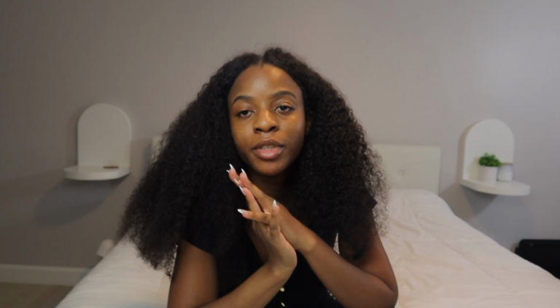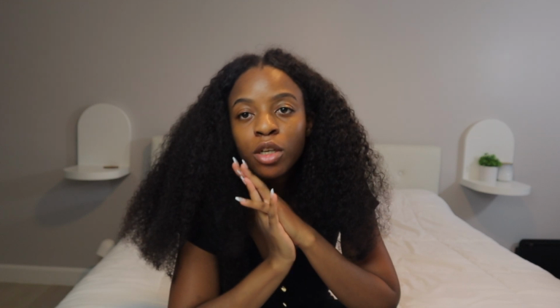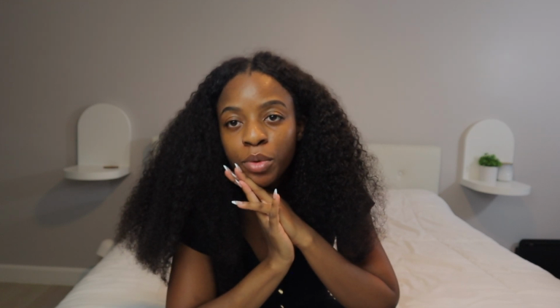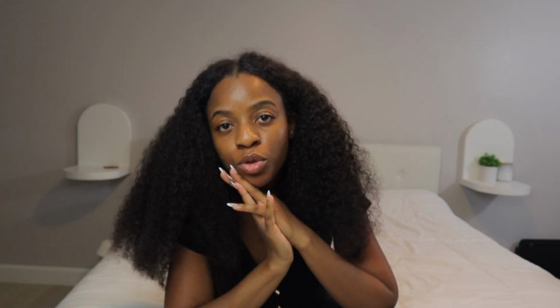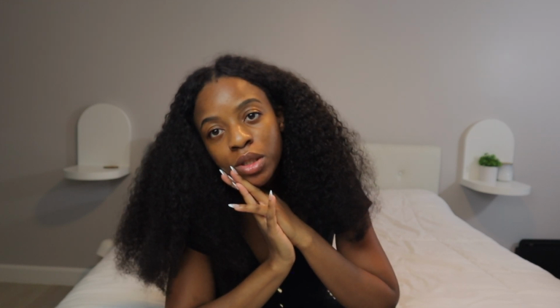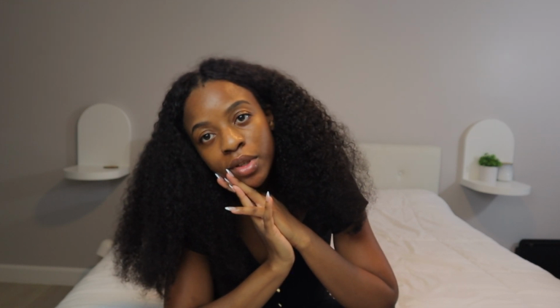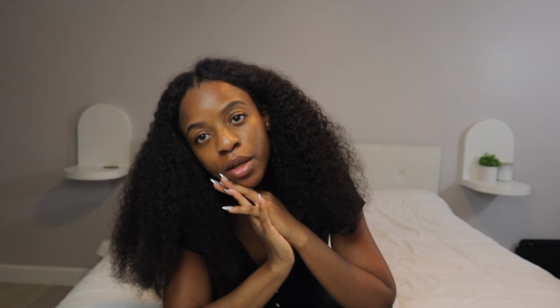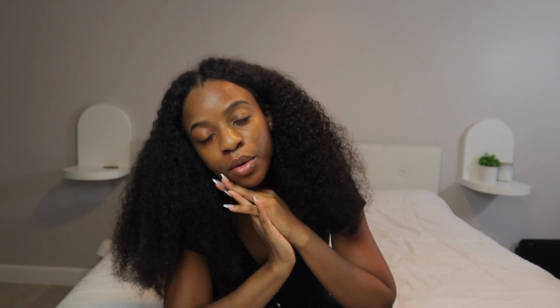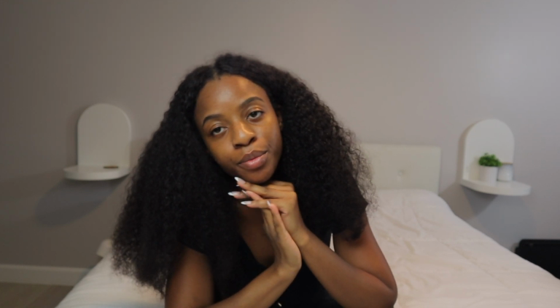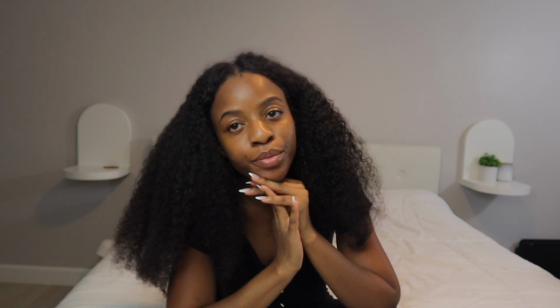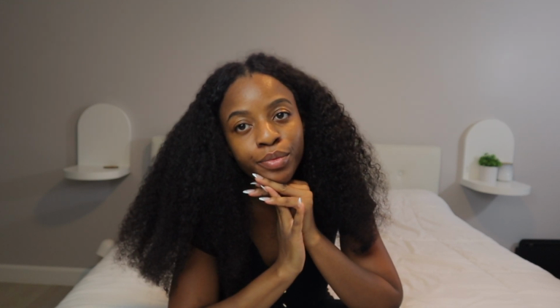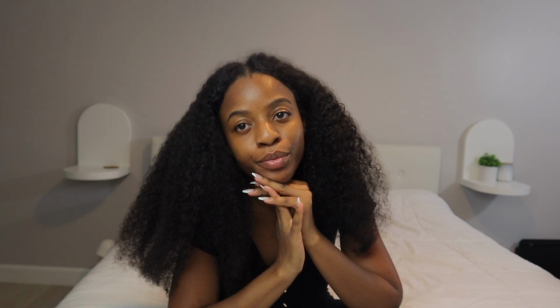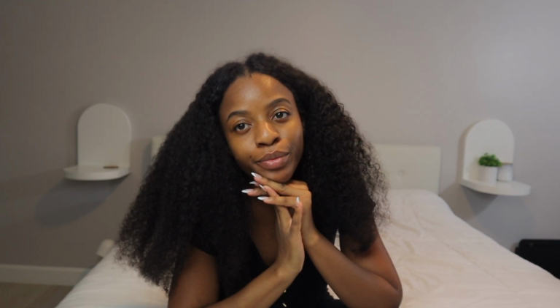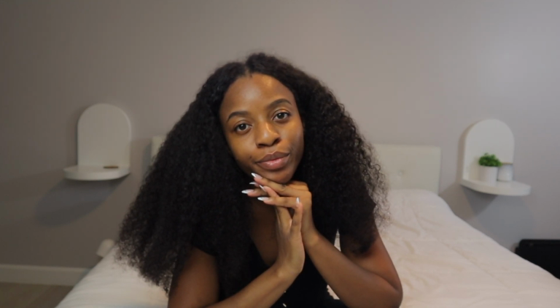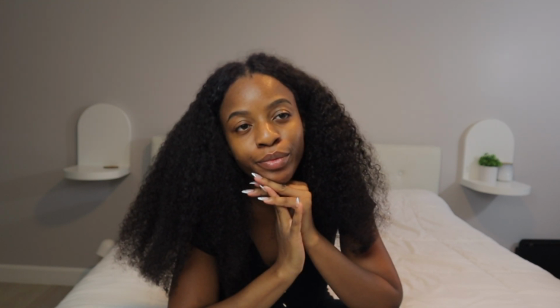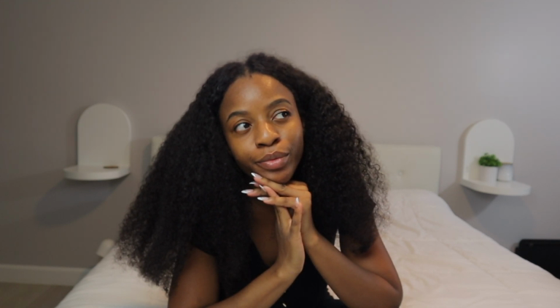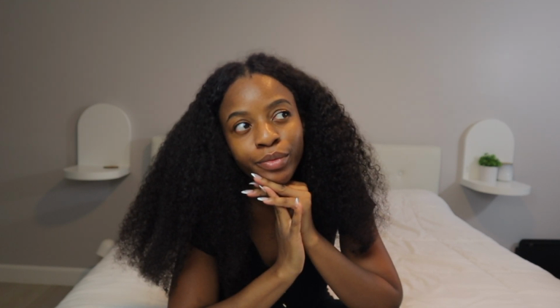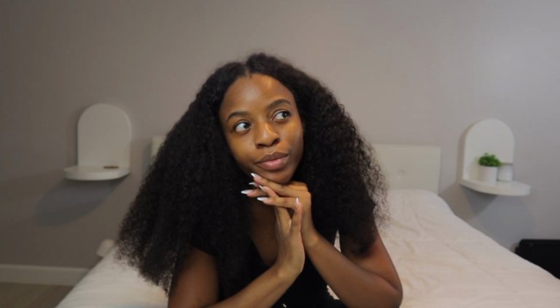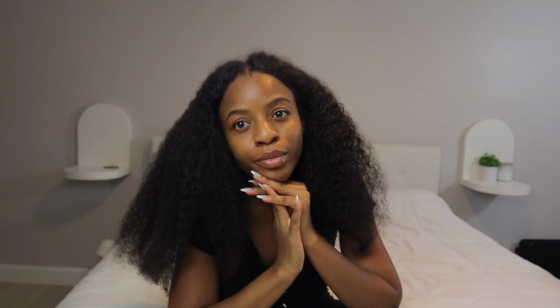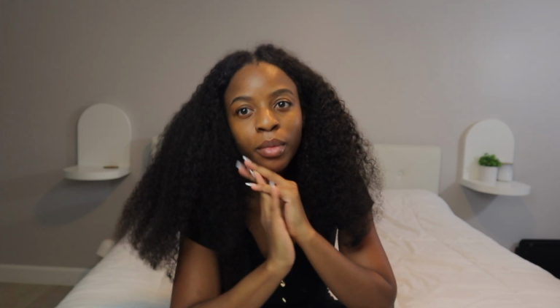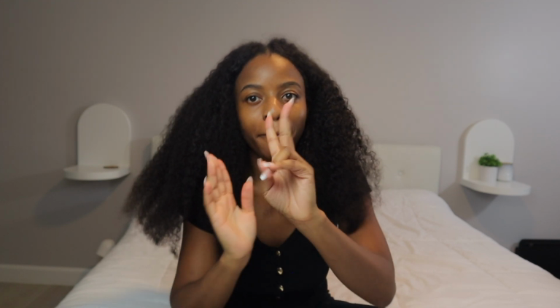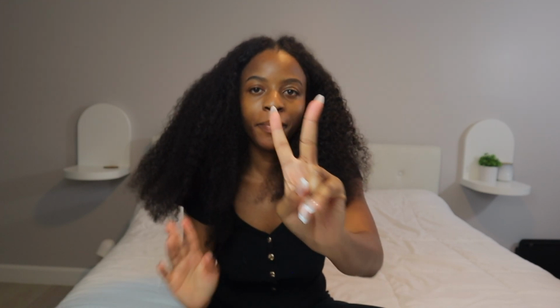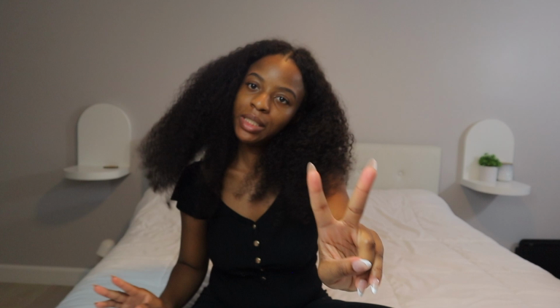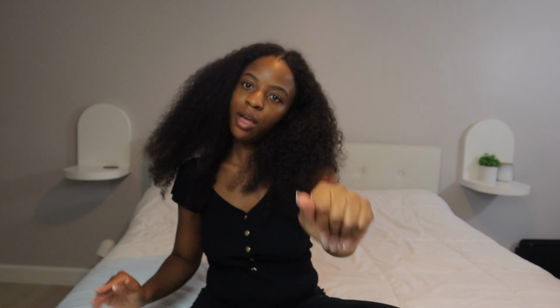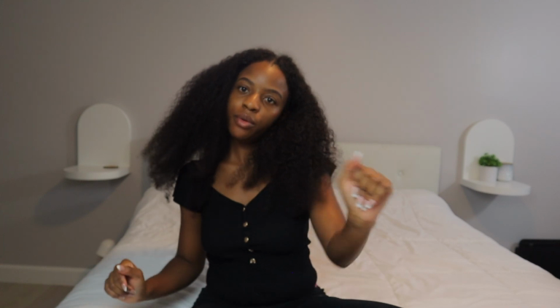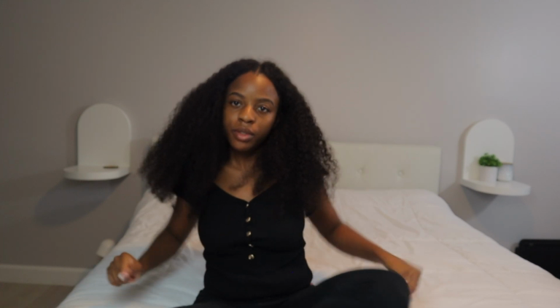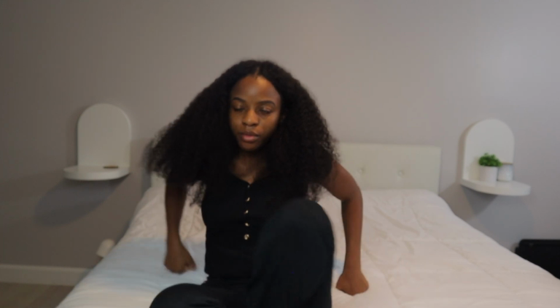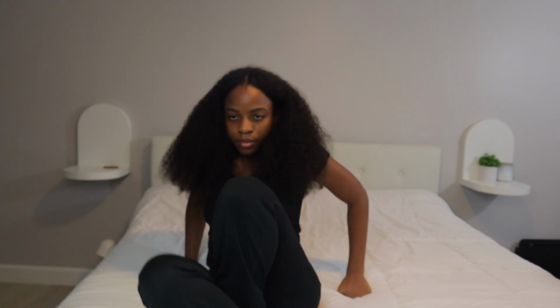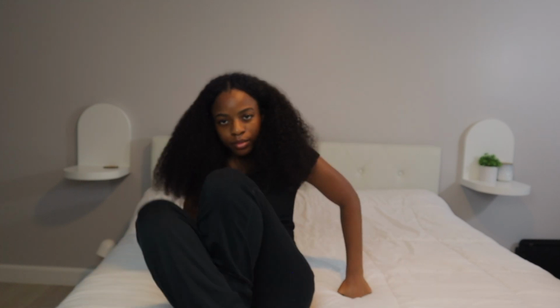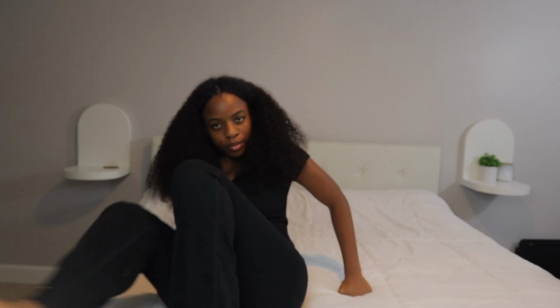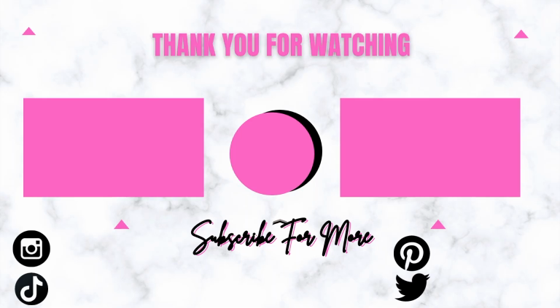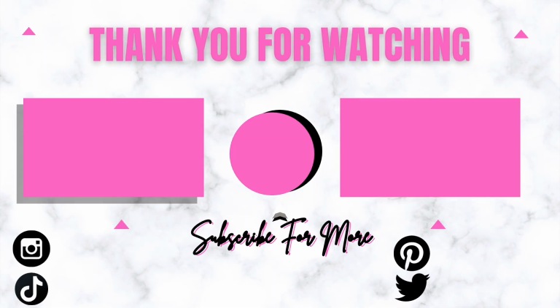Hope you enjoyed this video — peace out!